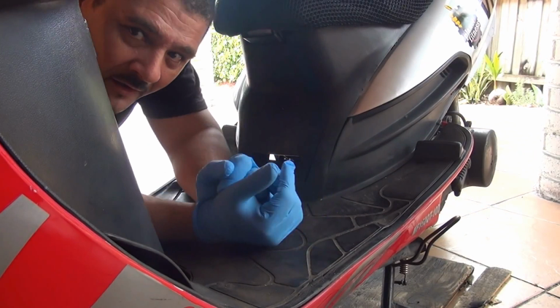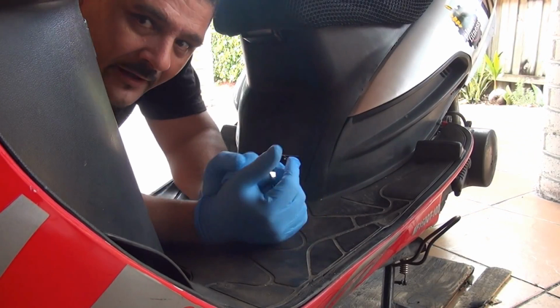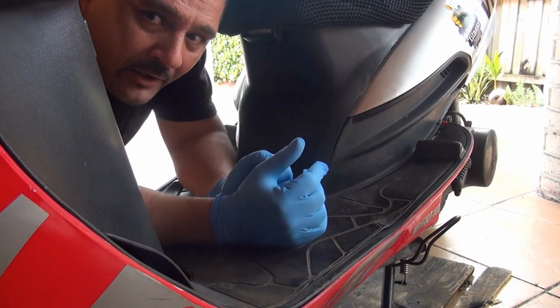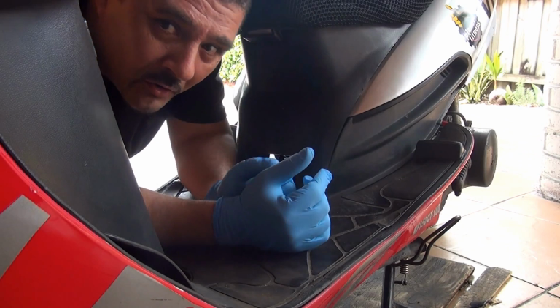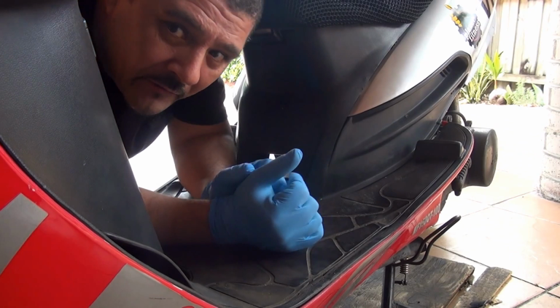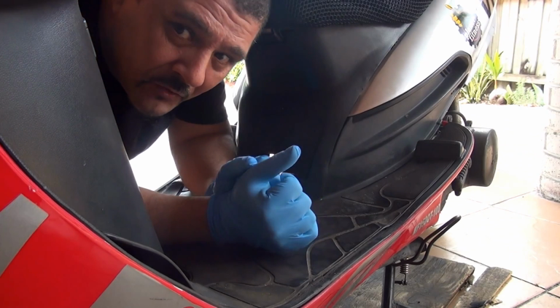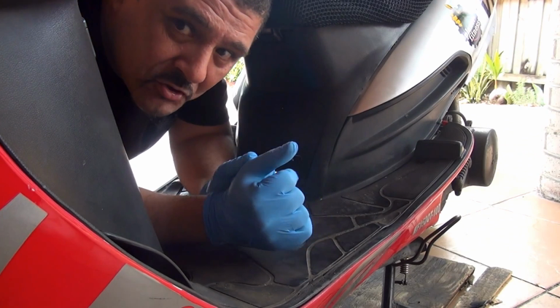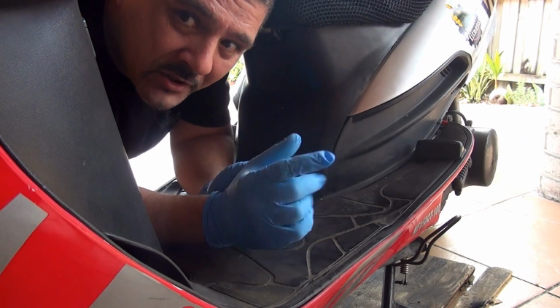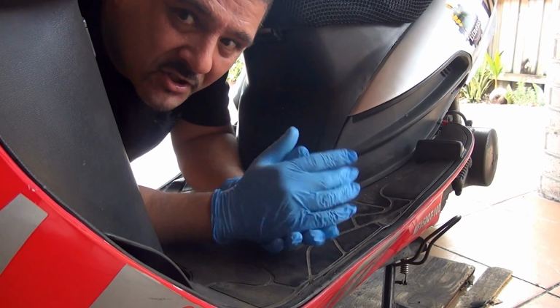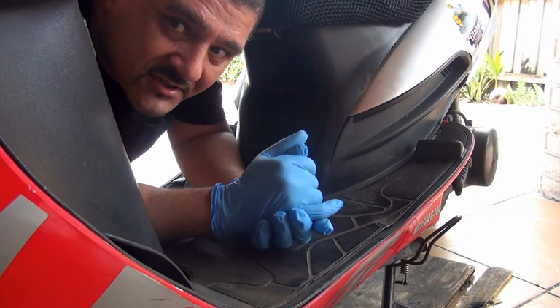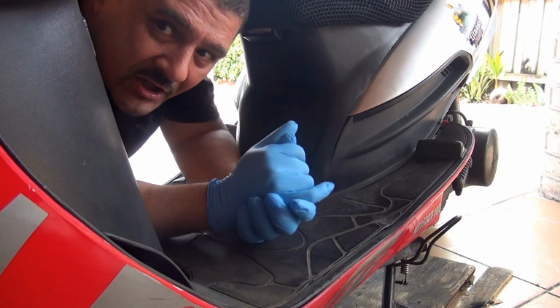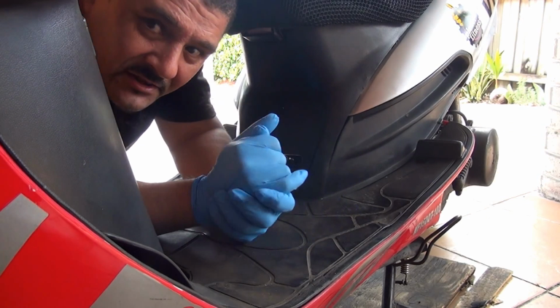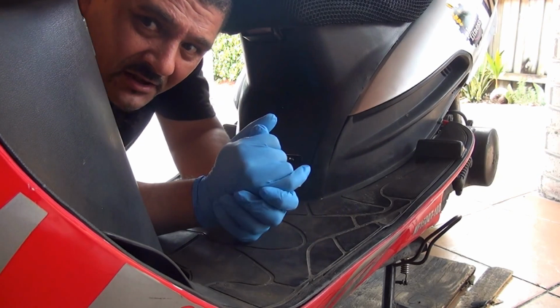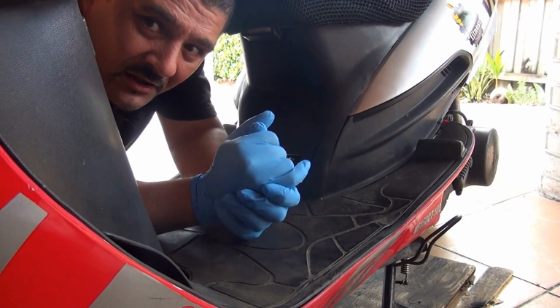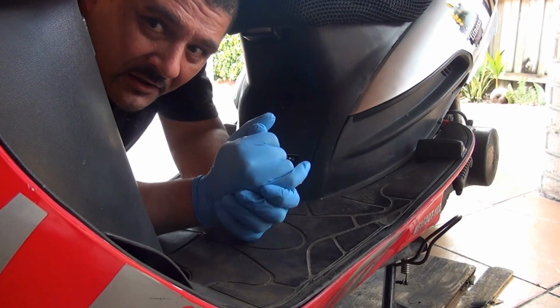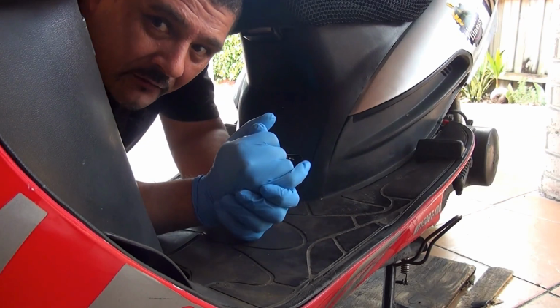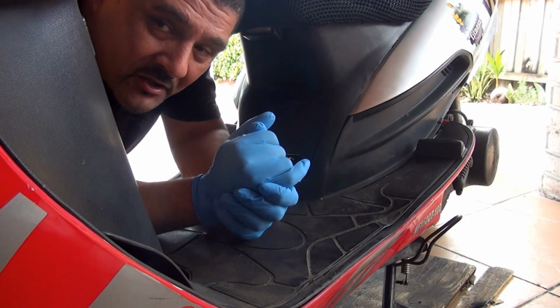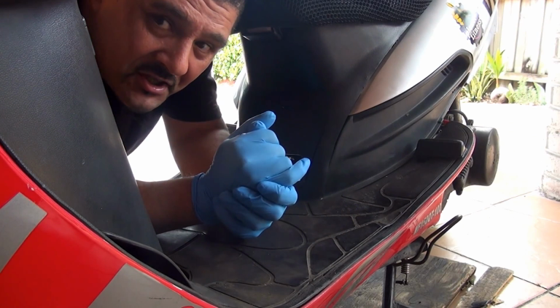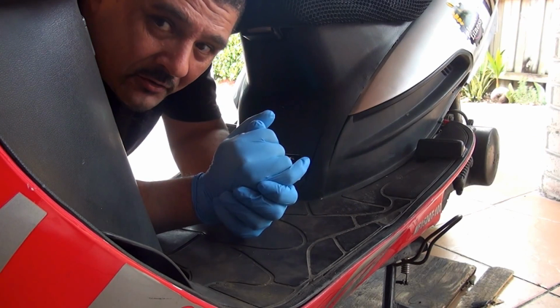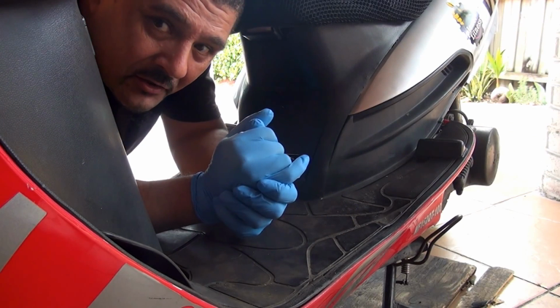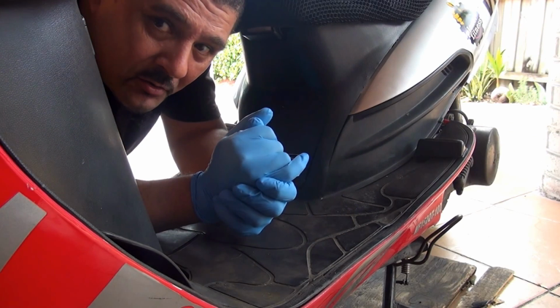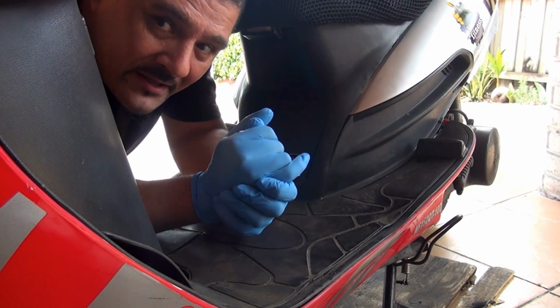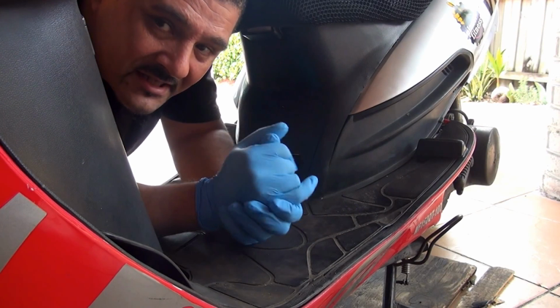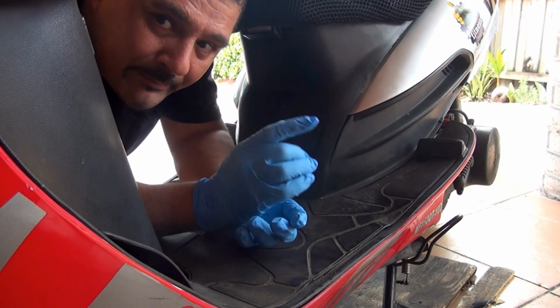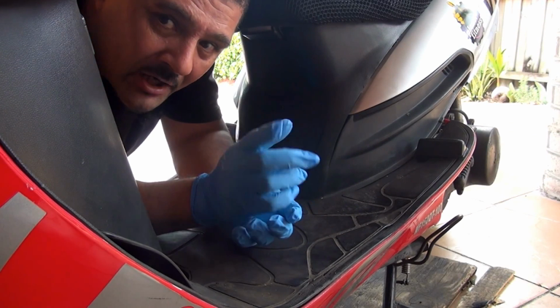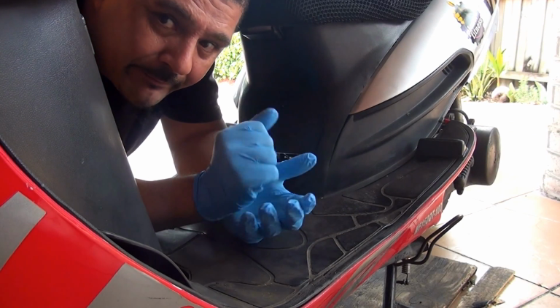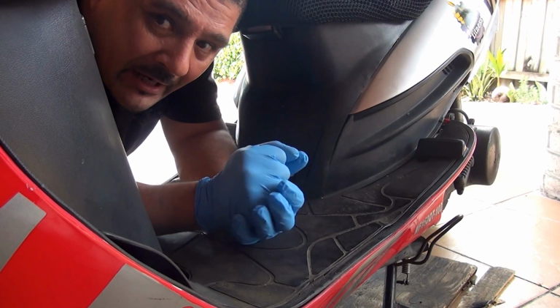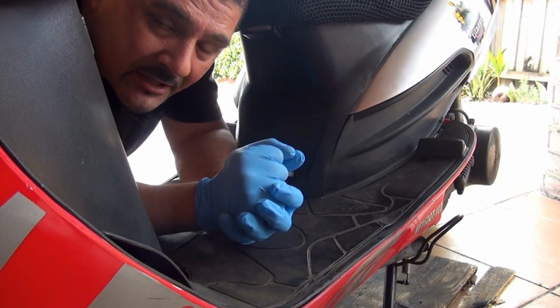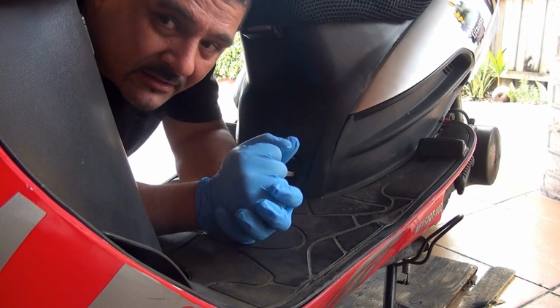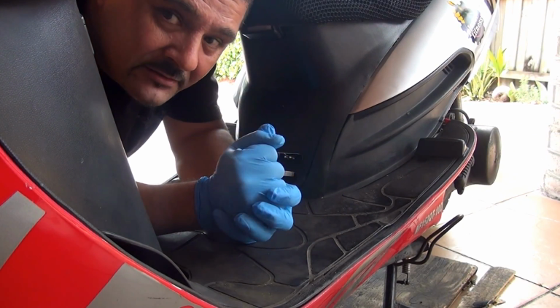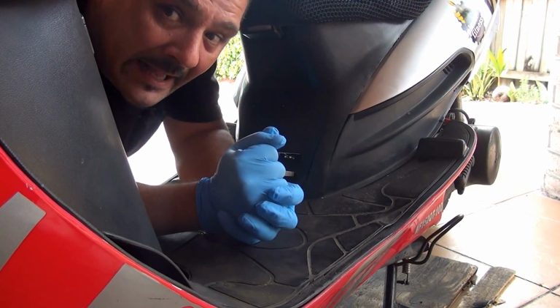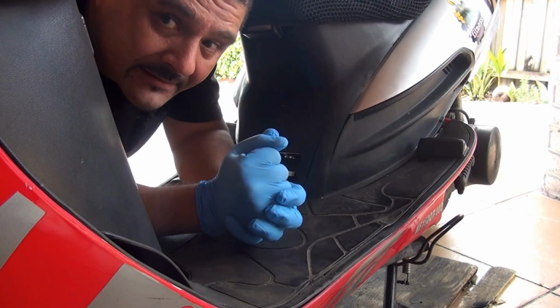Hello! If your scooter is not starting, the first thing you can do is a spark plug test.